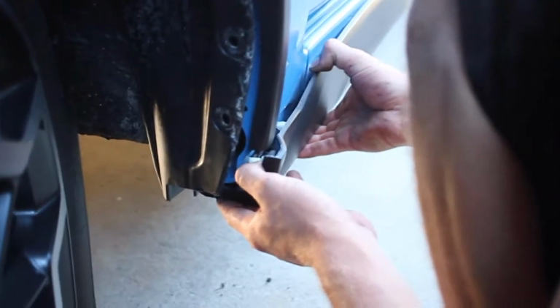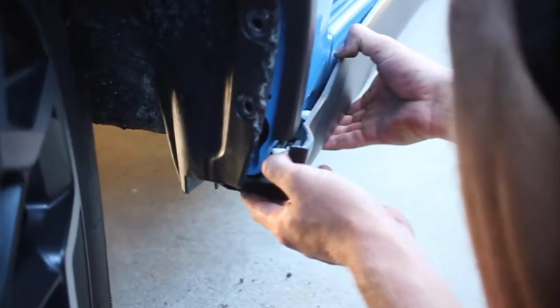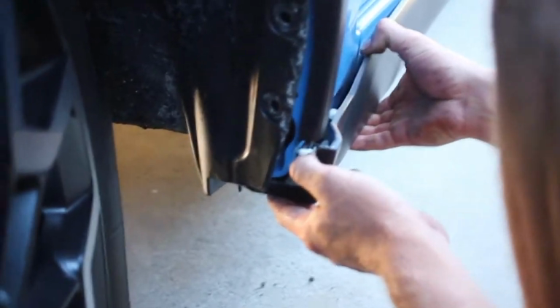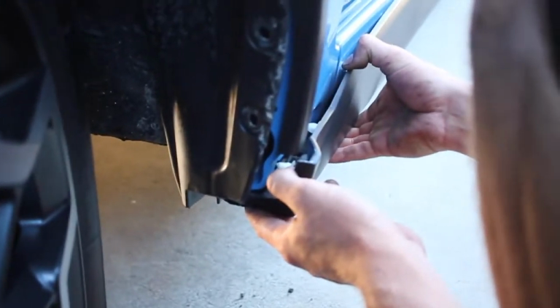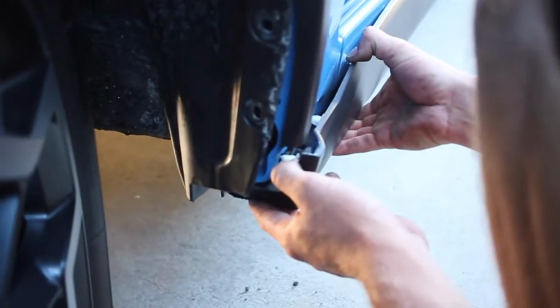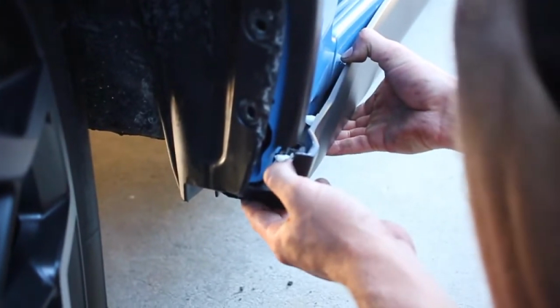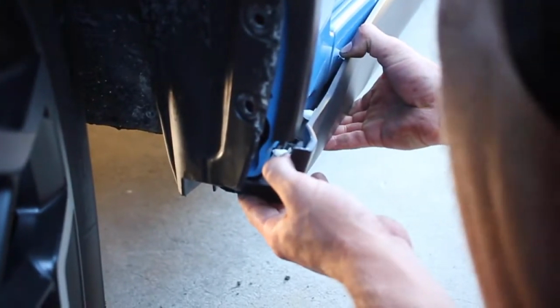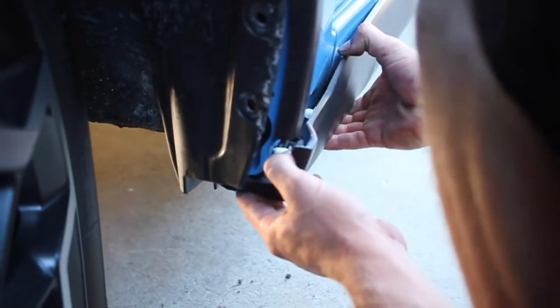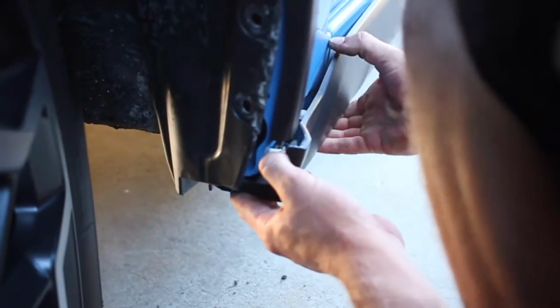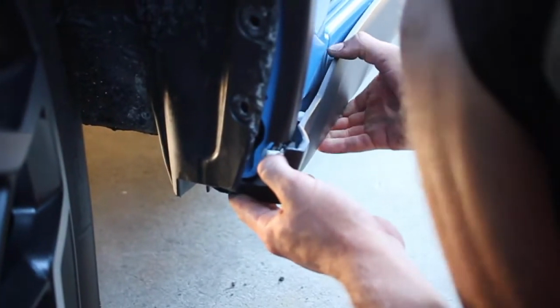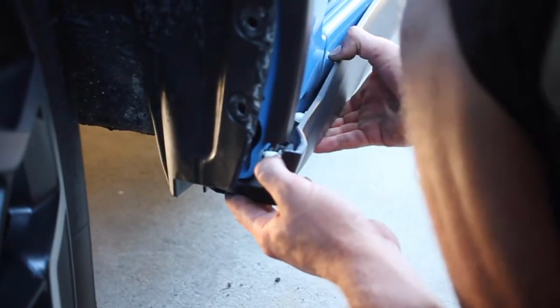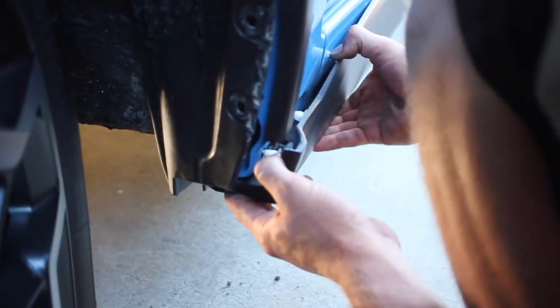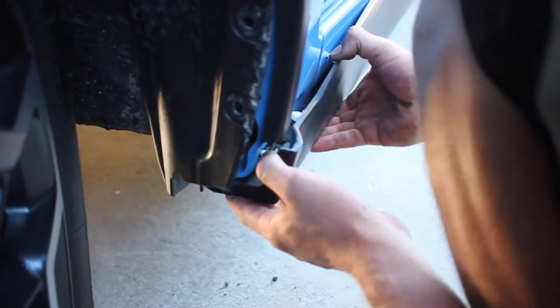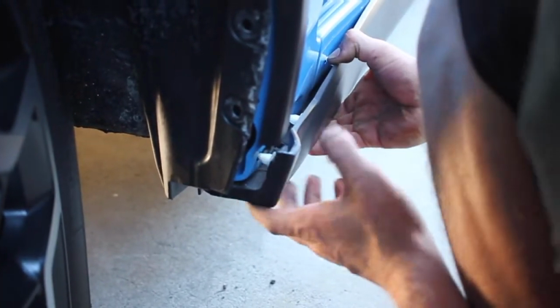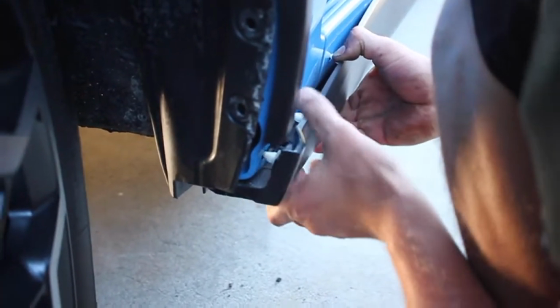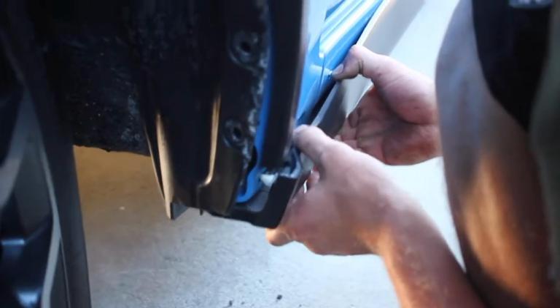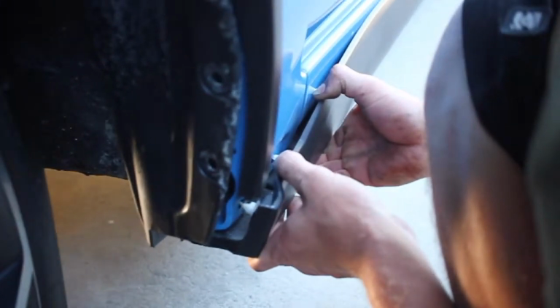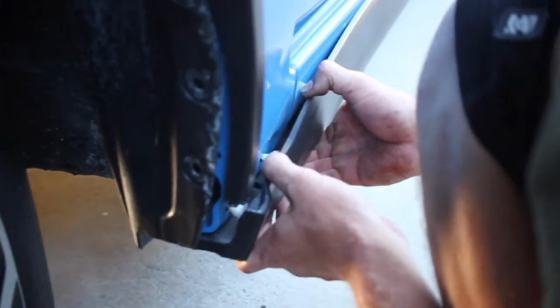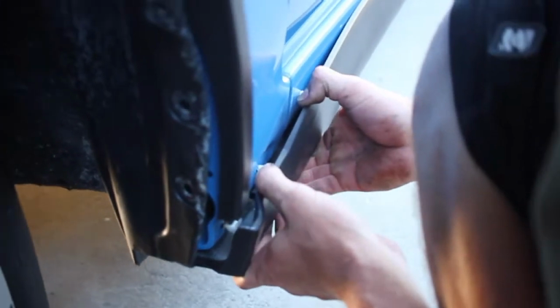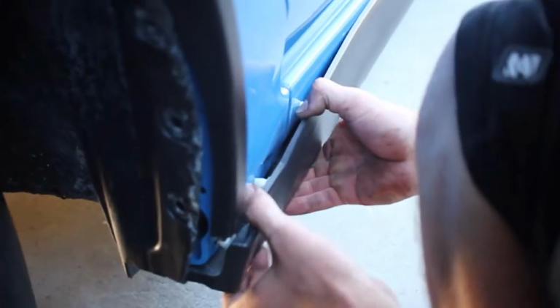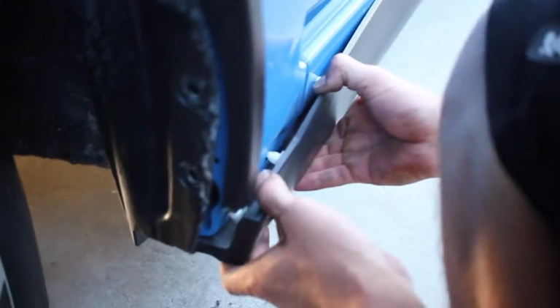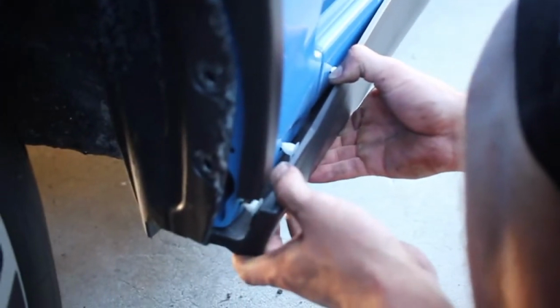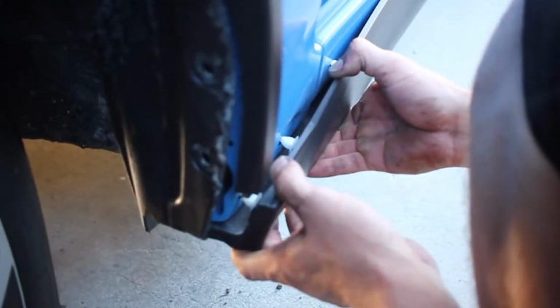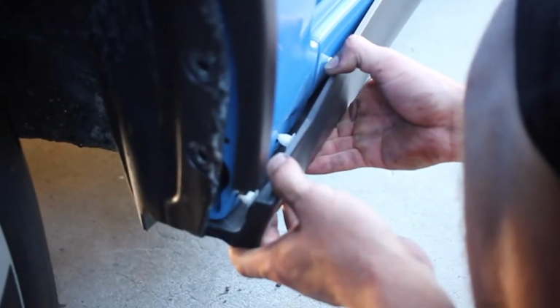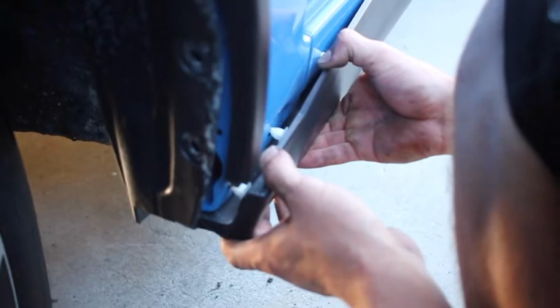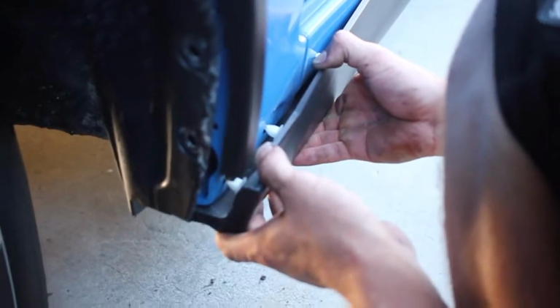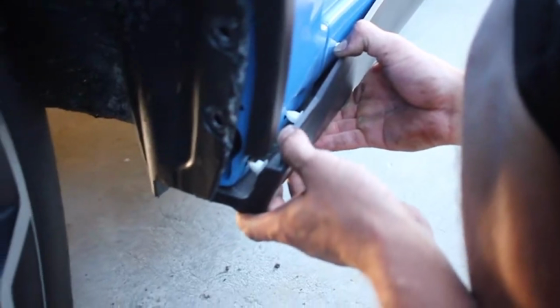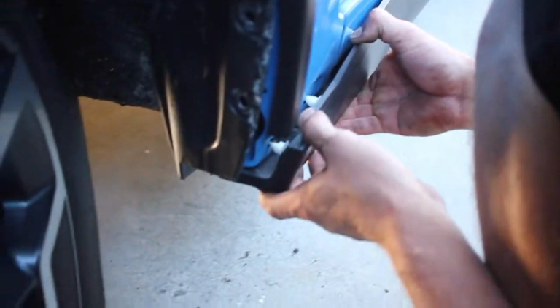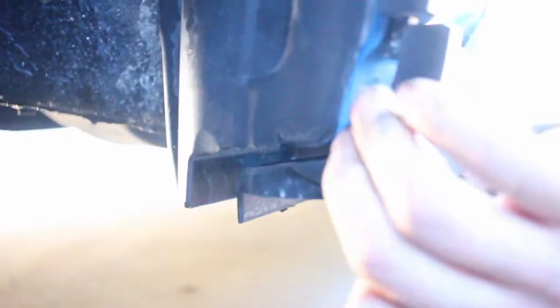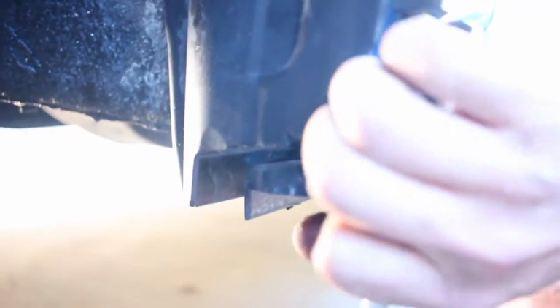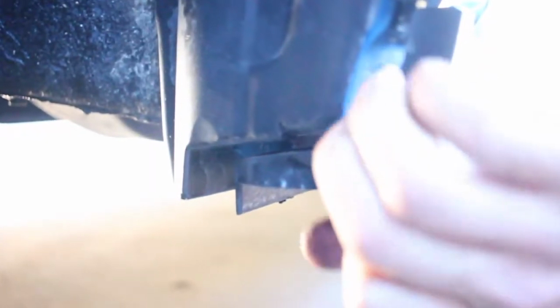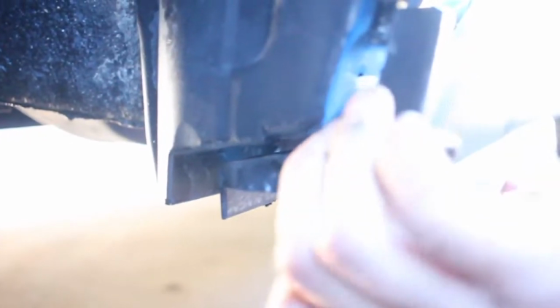I hate these clips. Oh, I took all three out. Oh, that snapped off.